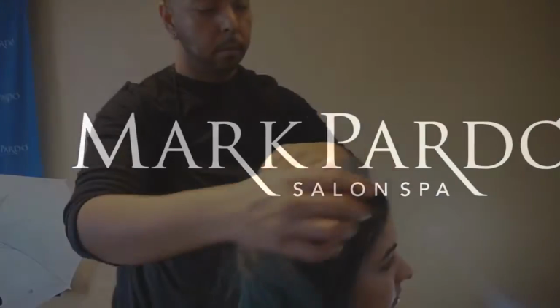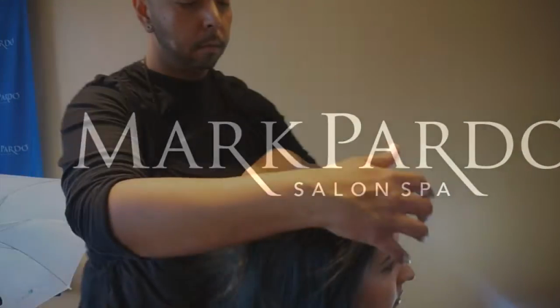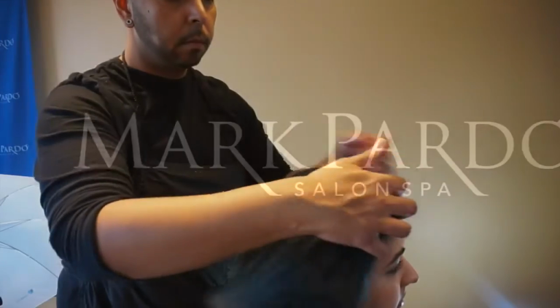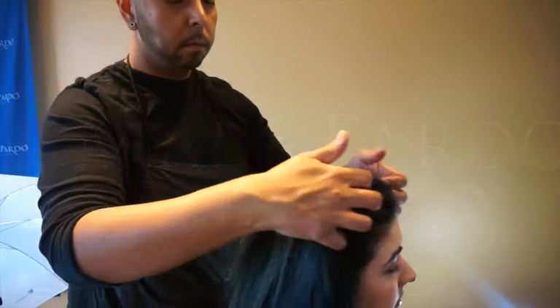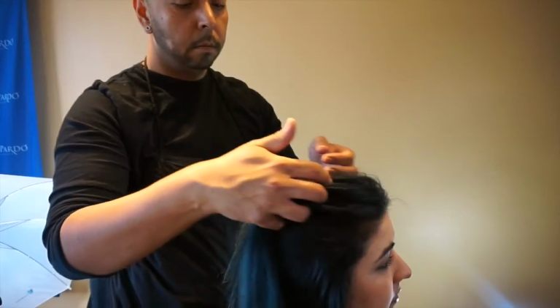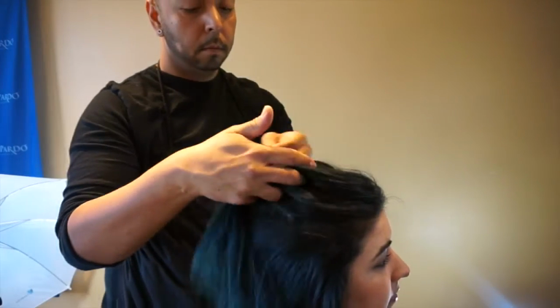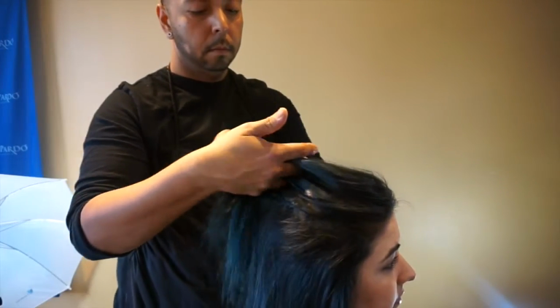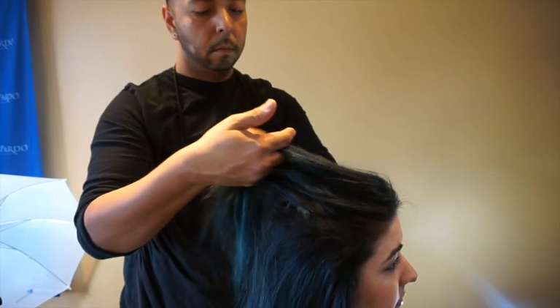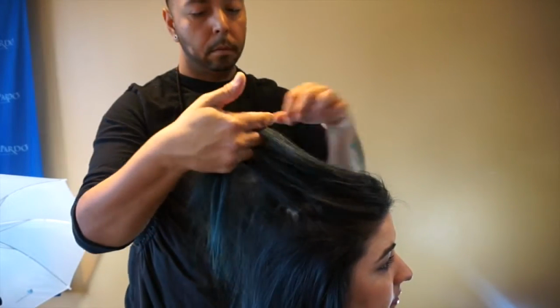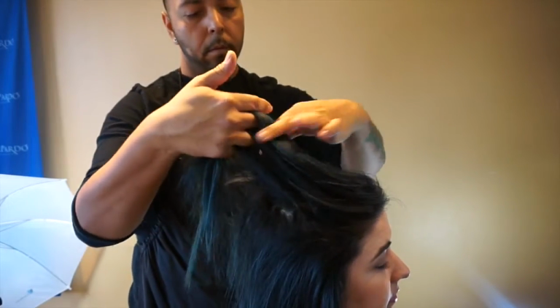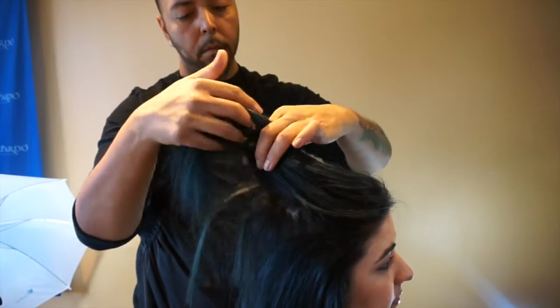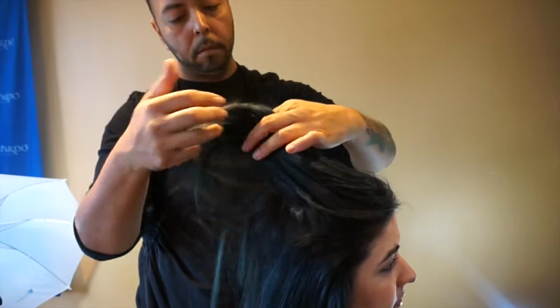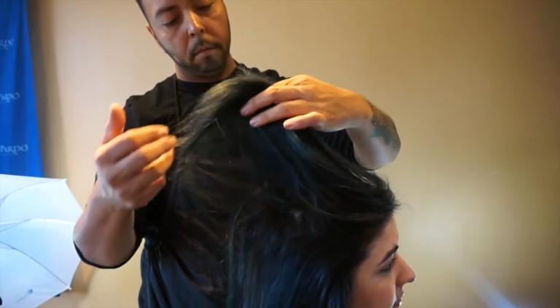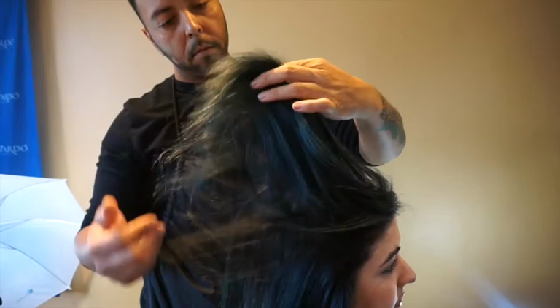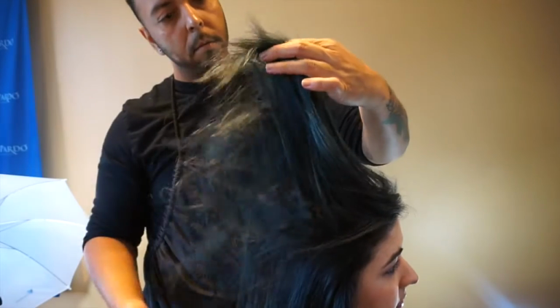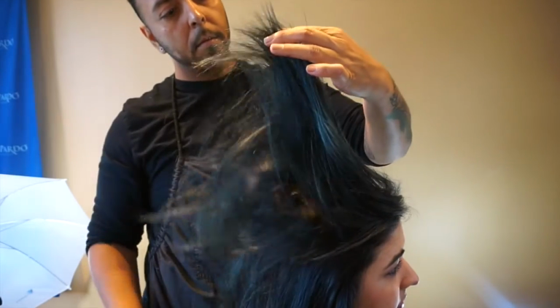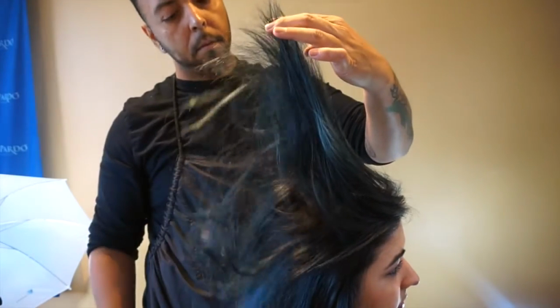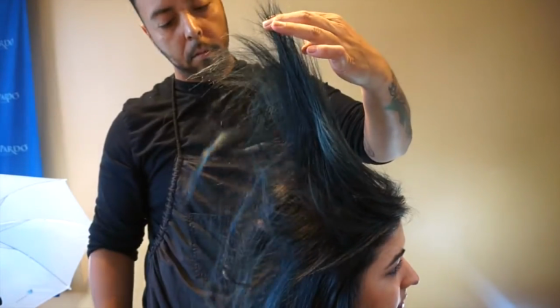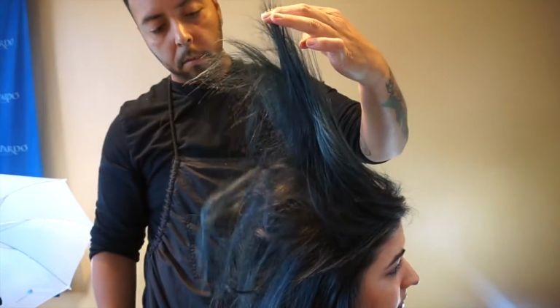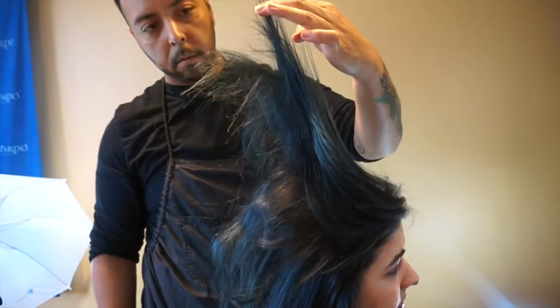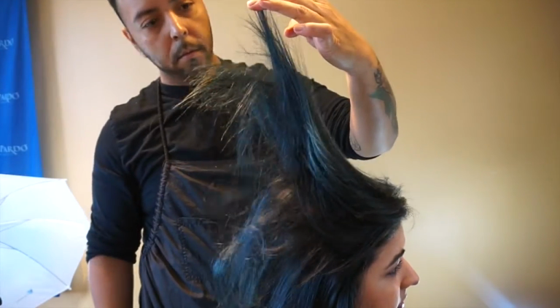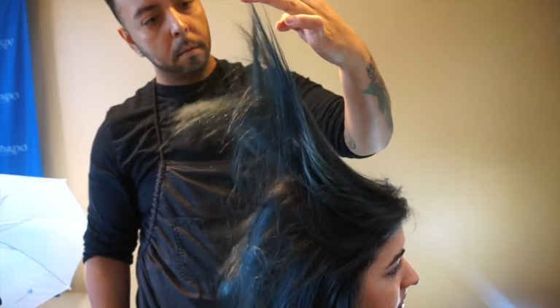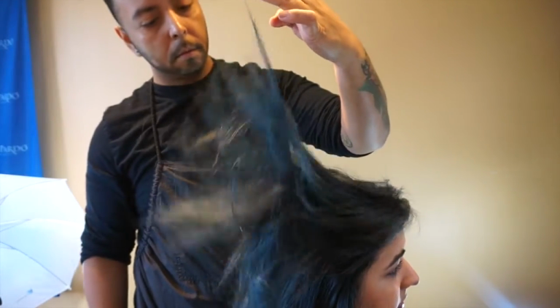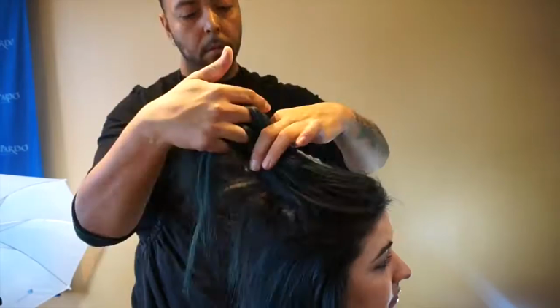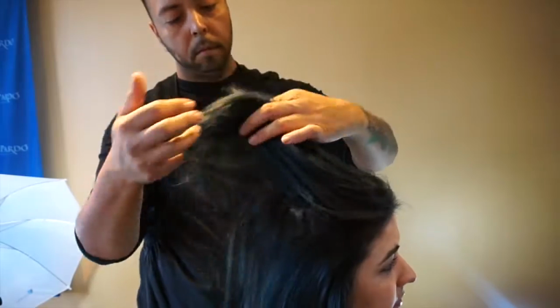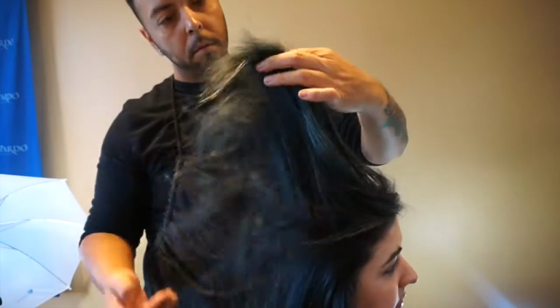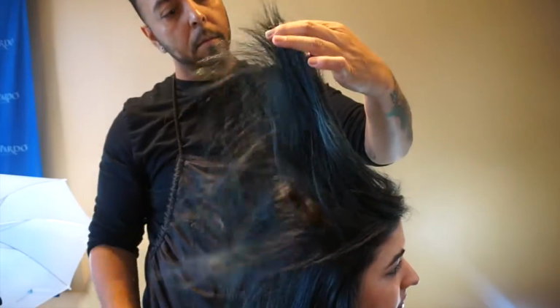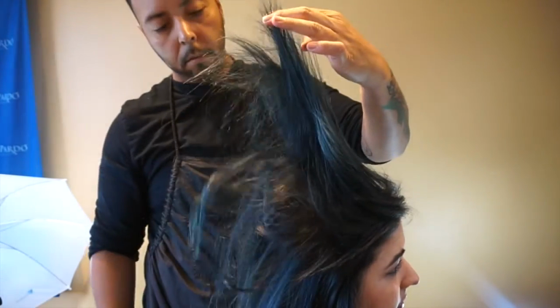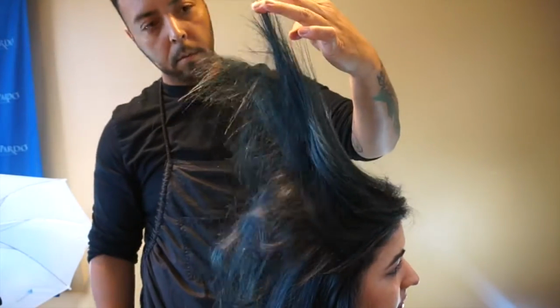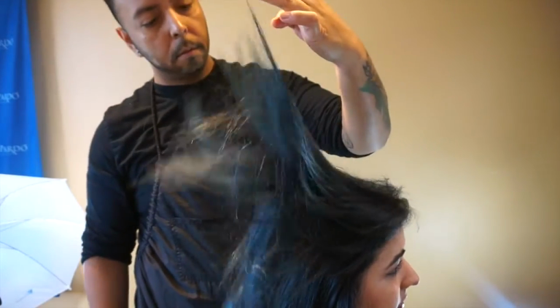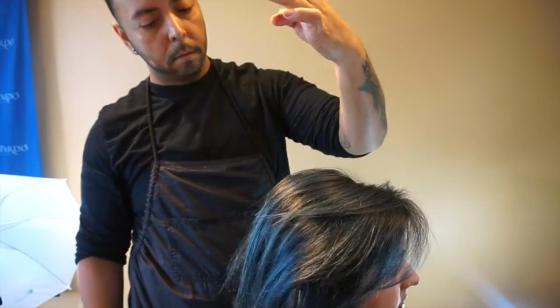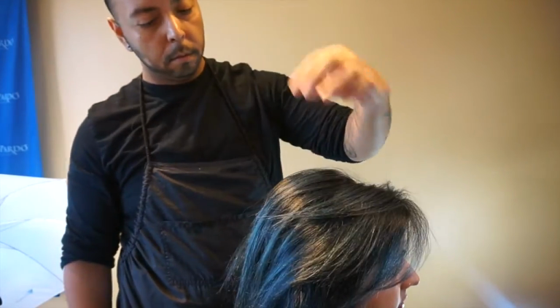Hey everyone, my name is Jay. I am from Marc Pardo's Salon. Today we'll be talking about the Hair Thickening Tonic, how to apply and use it.